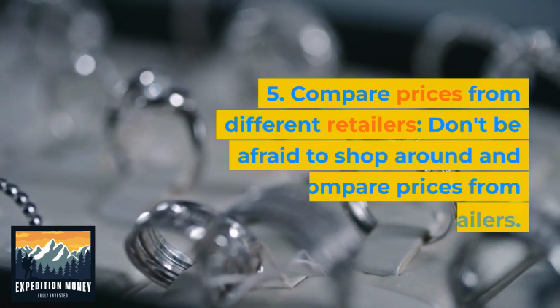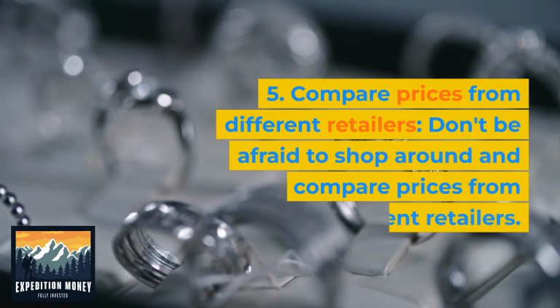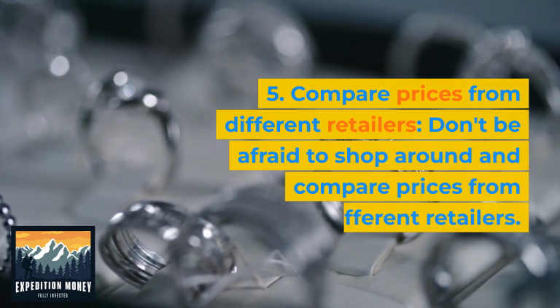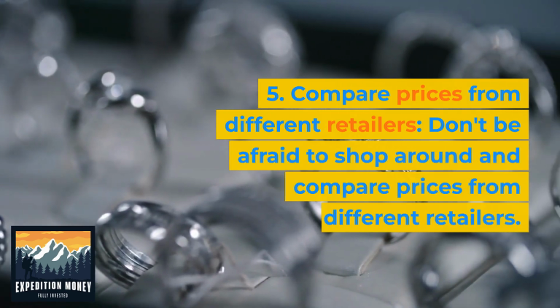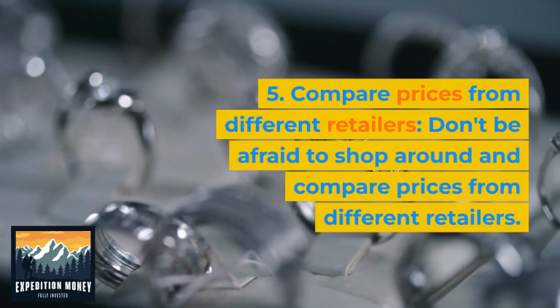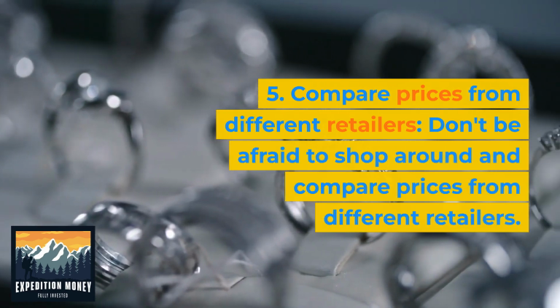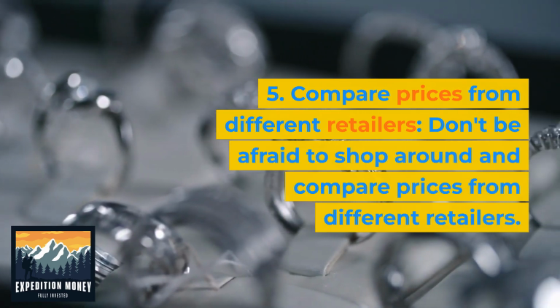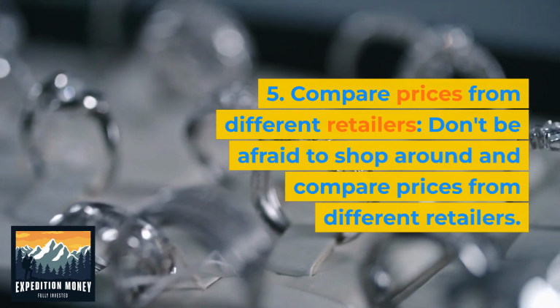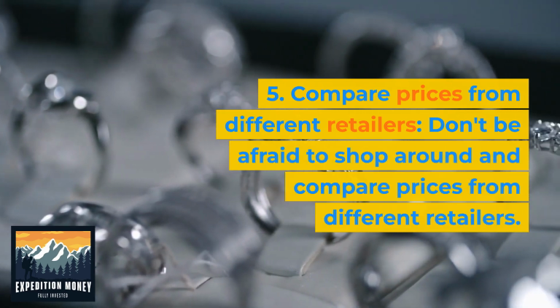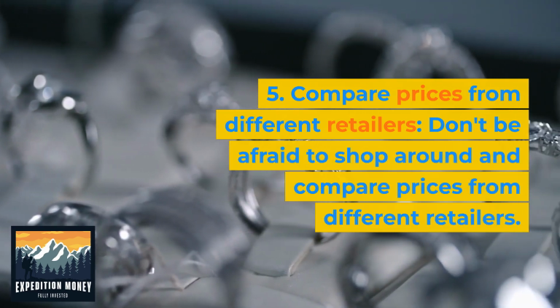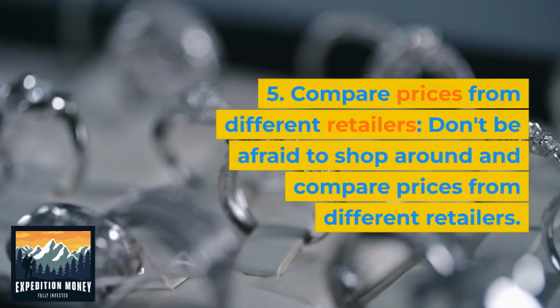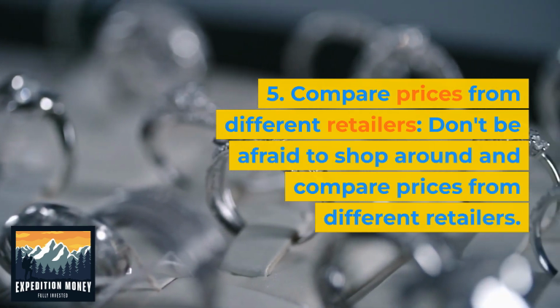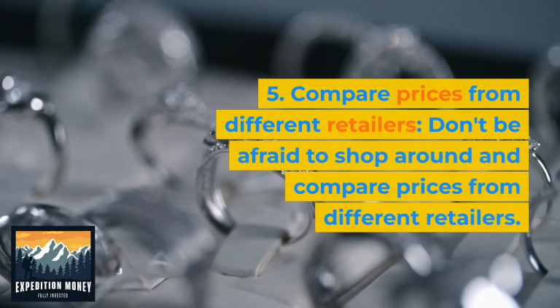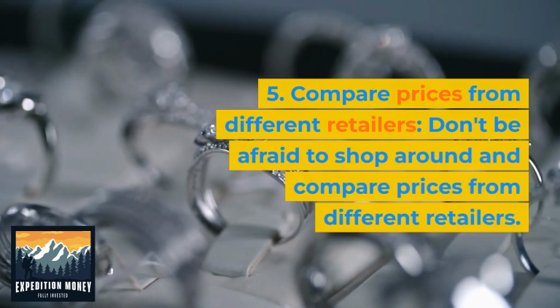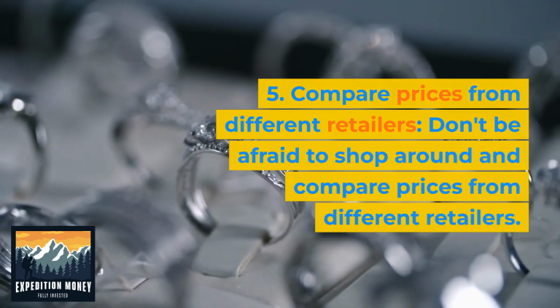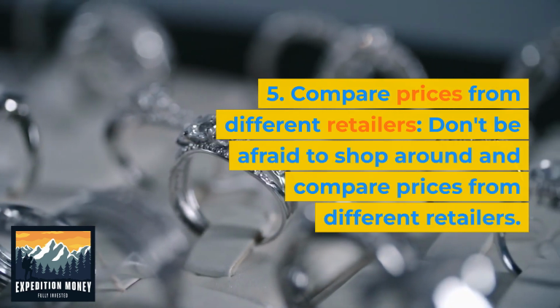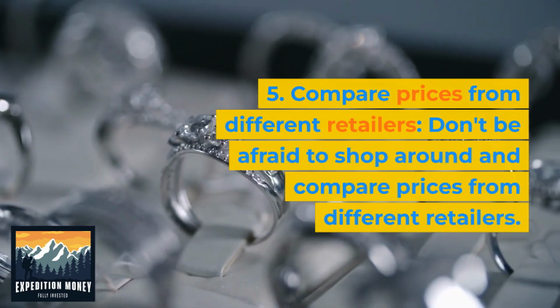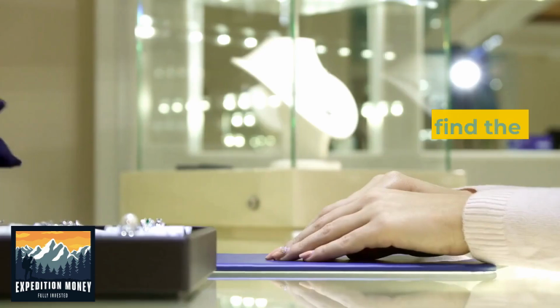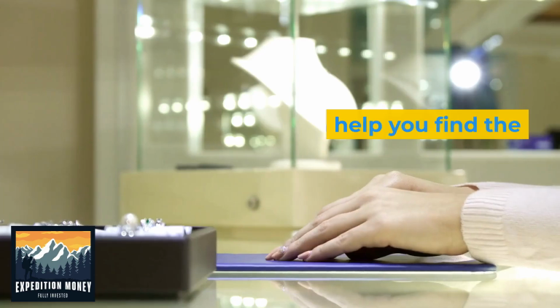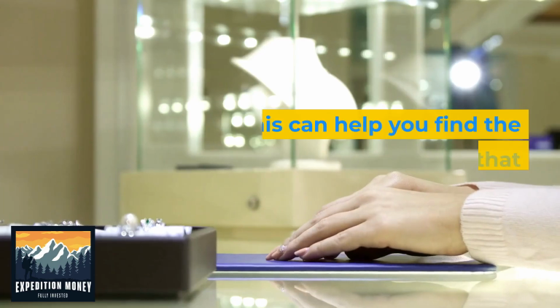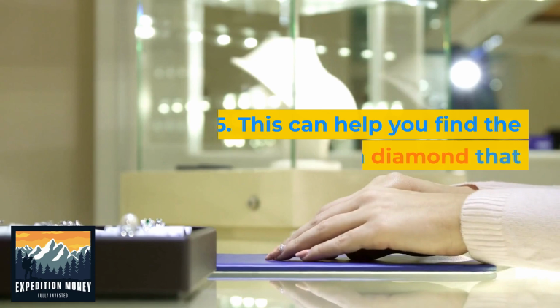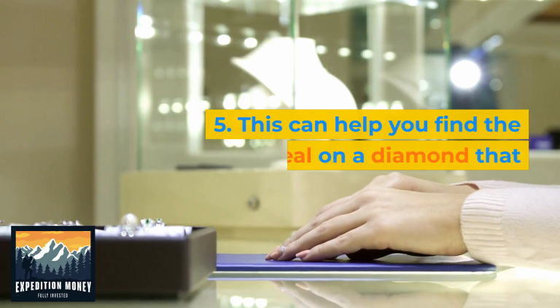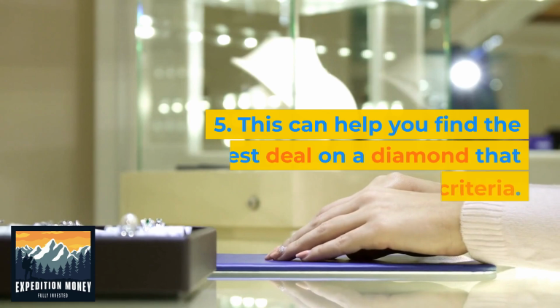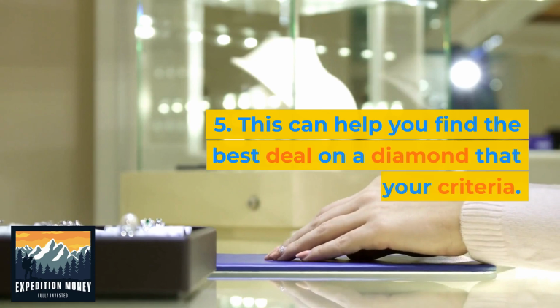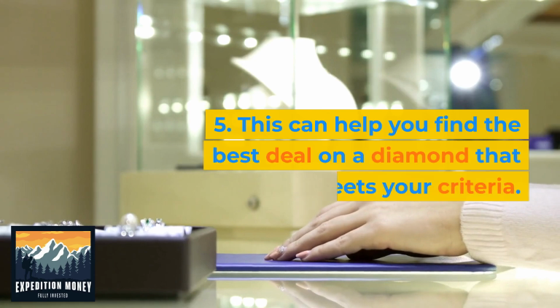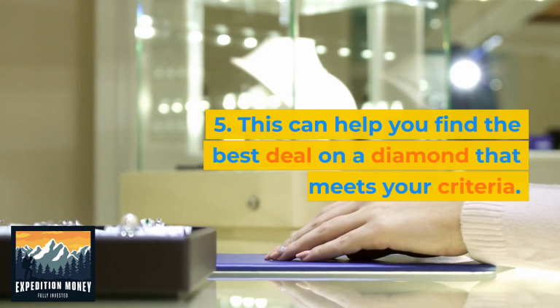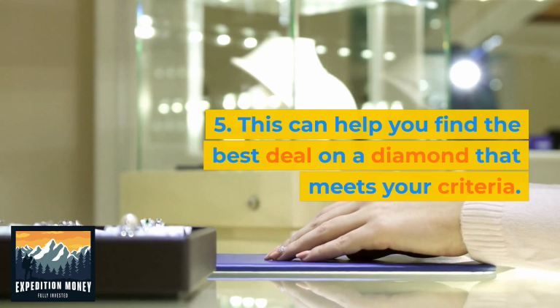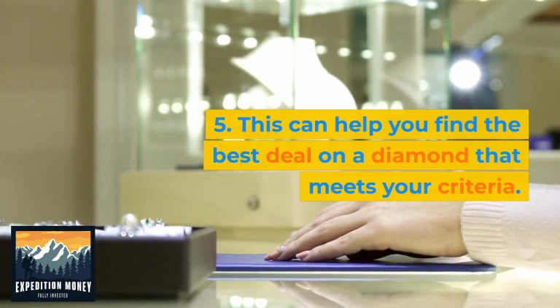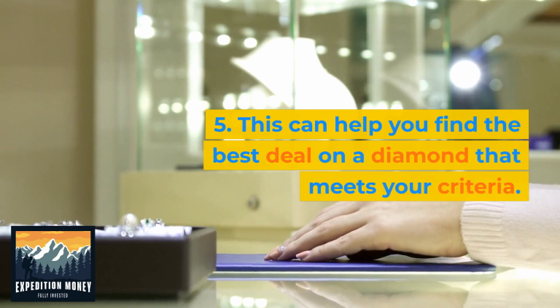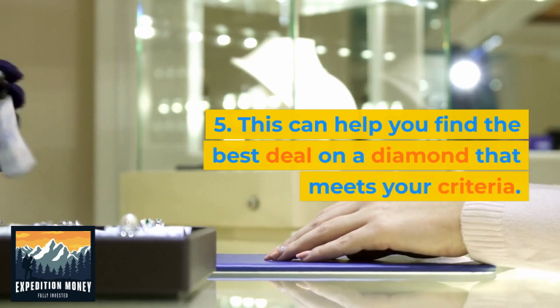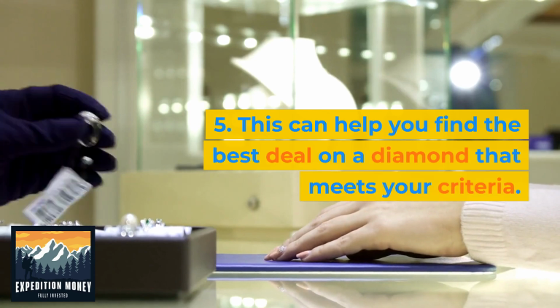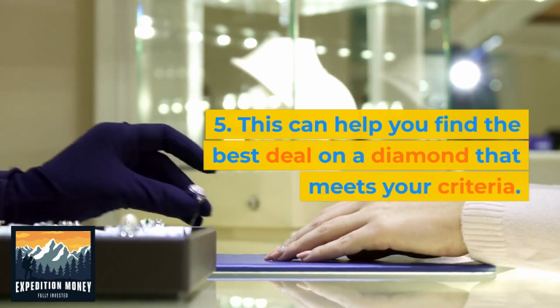Don't be afraid to shop around and compare prices from different retailers. This can help you find the best deal on a diamond that meets your criteria.